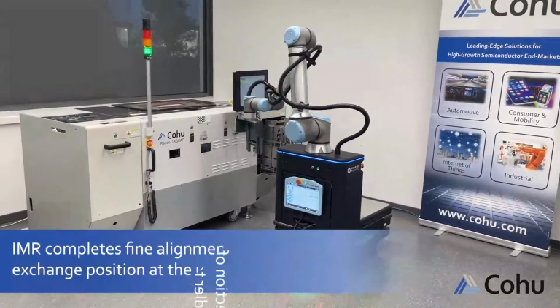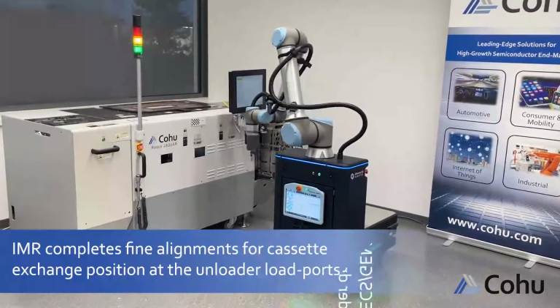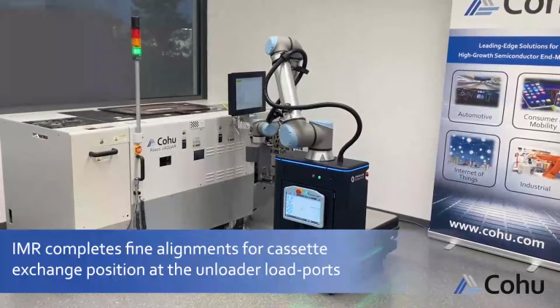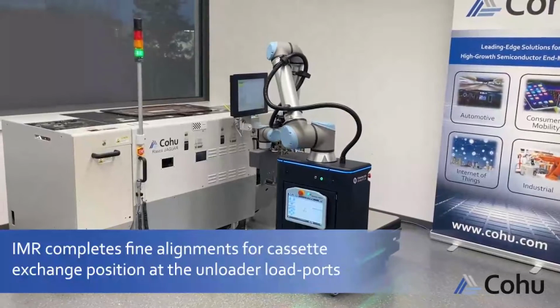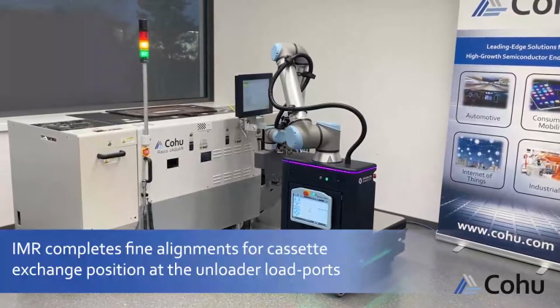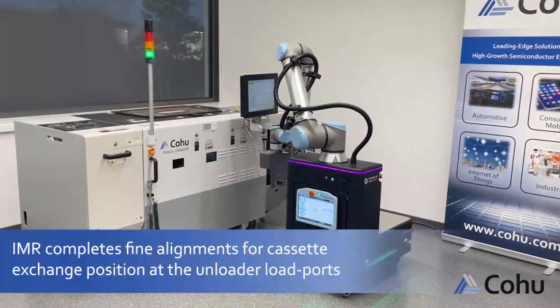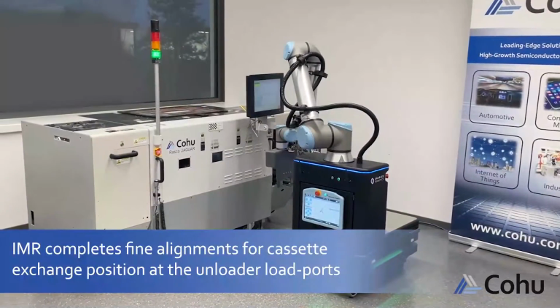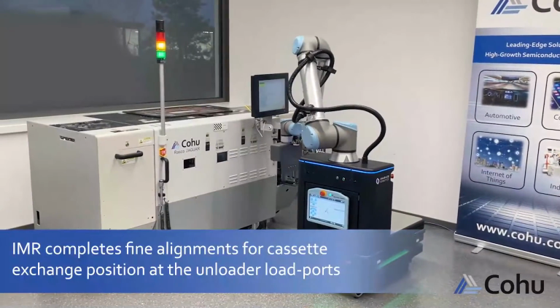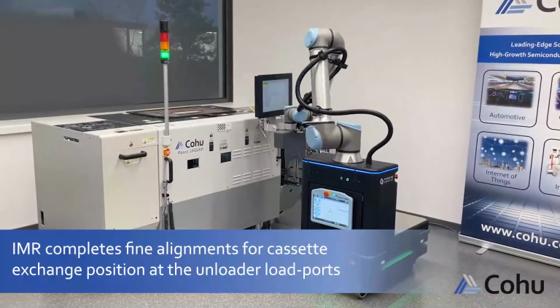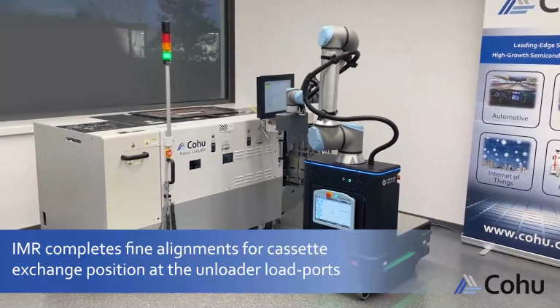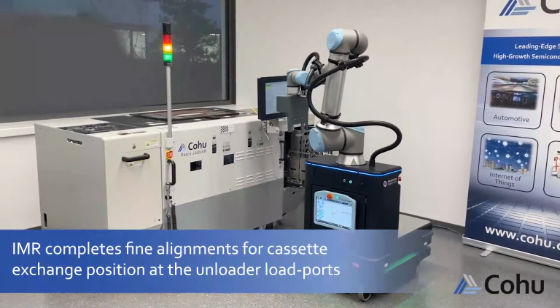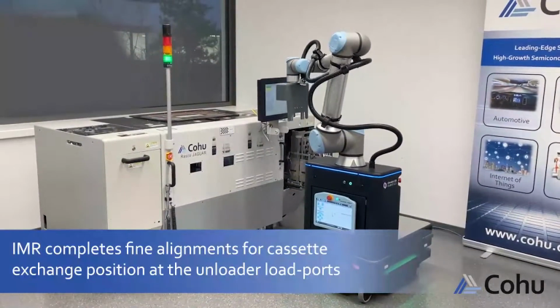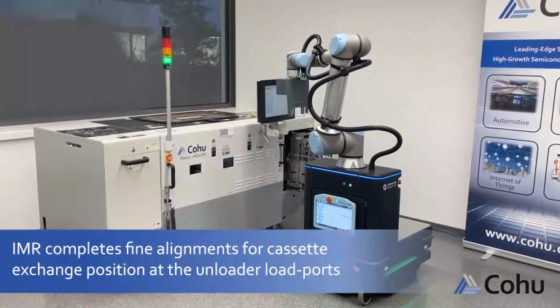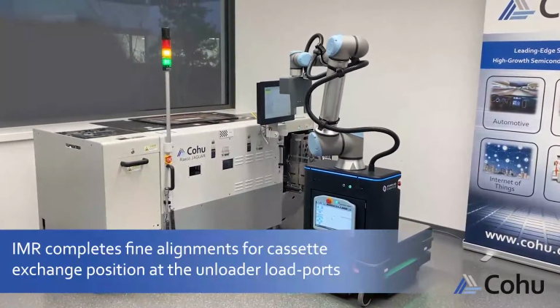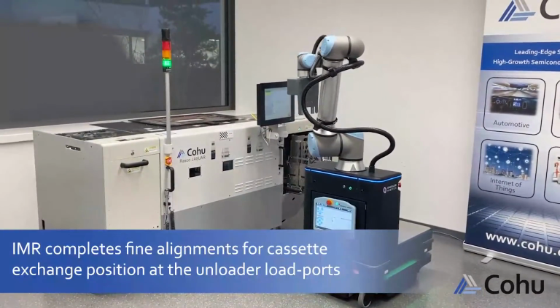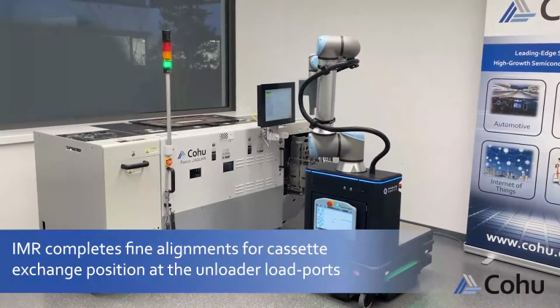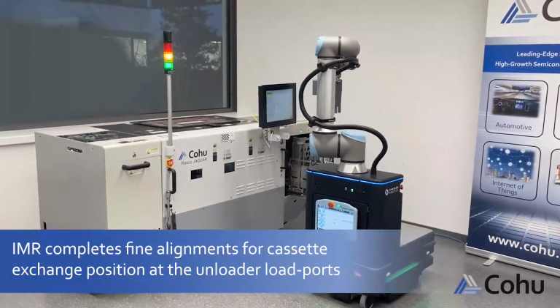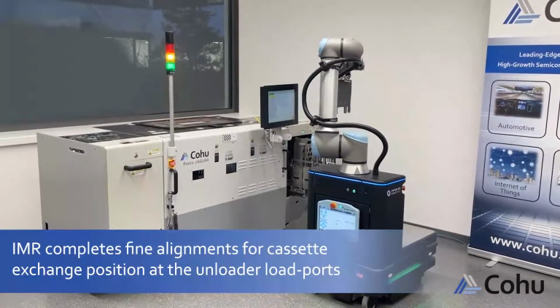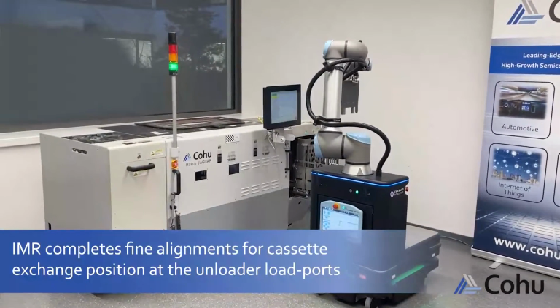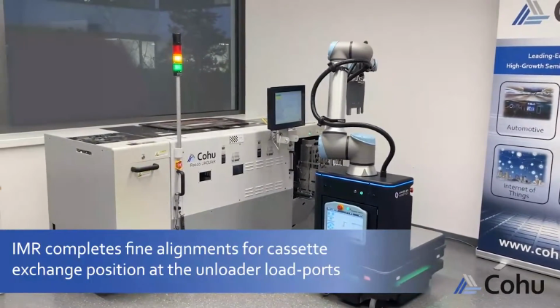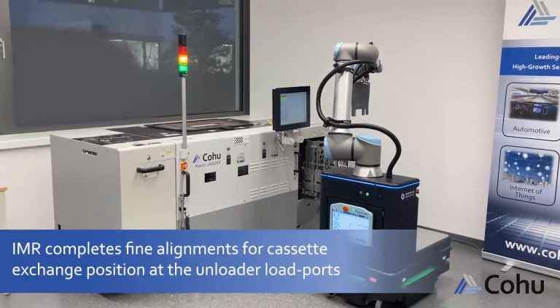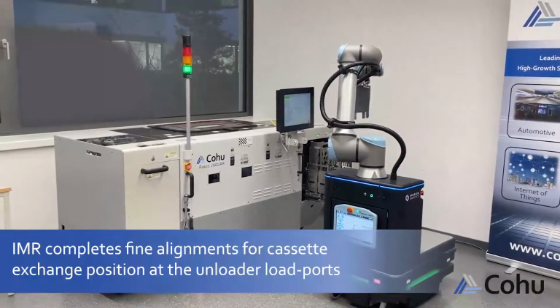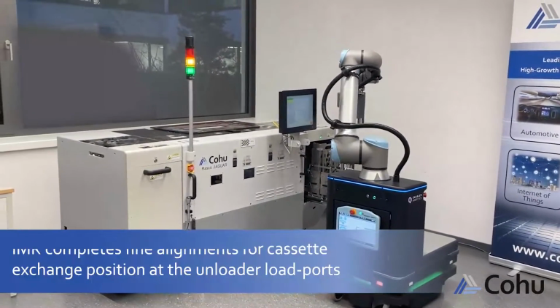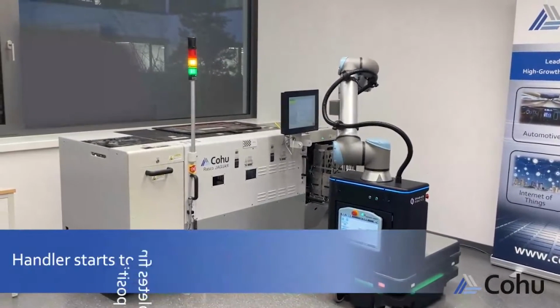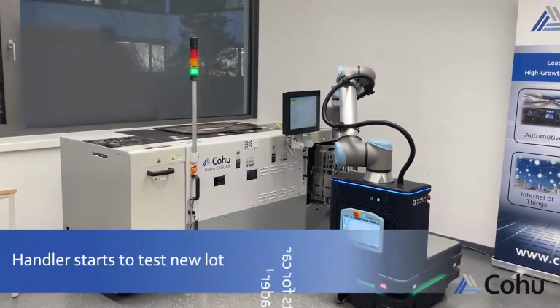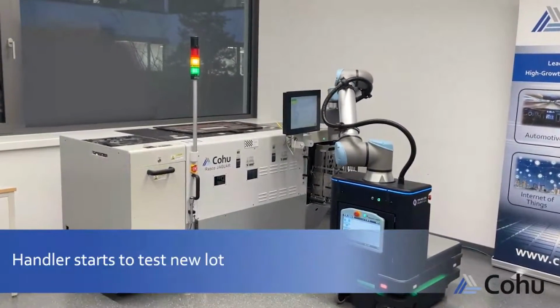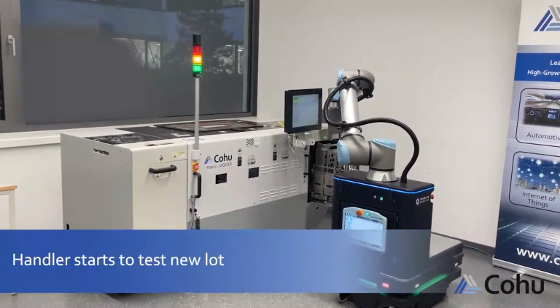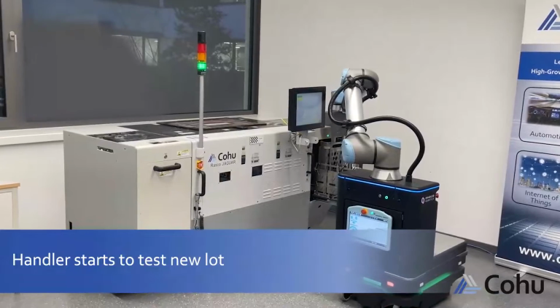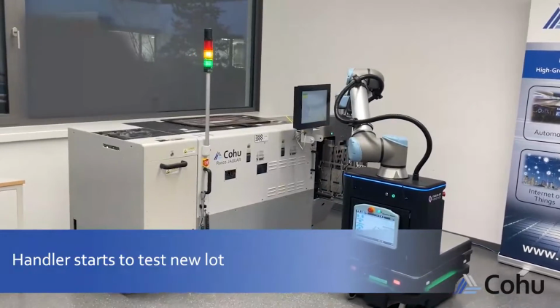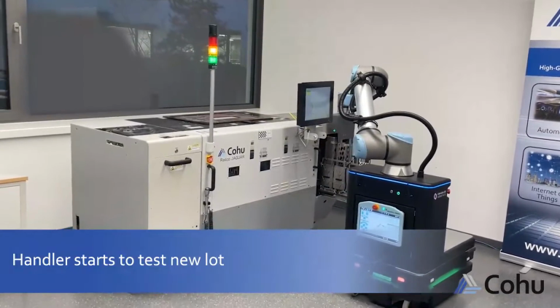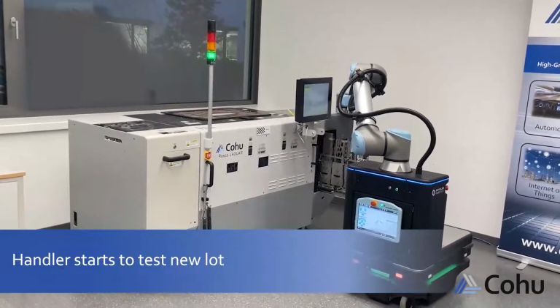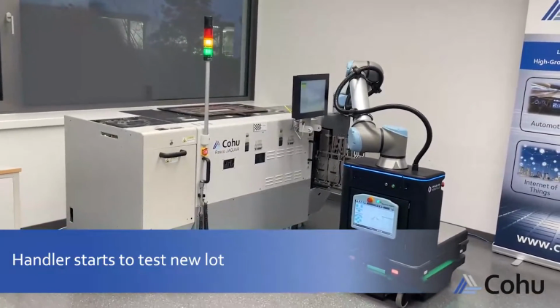The IMR completes fine alignment for the cassette exchange position at the unloader load ports. The Handler then starts to test the new lot.